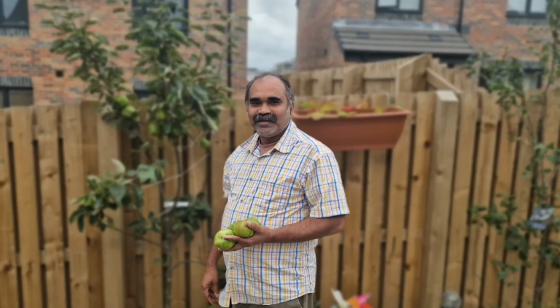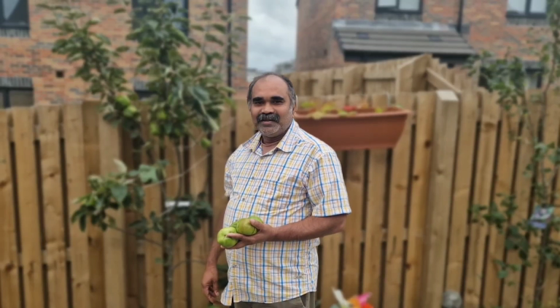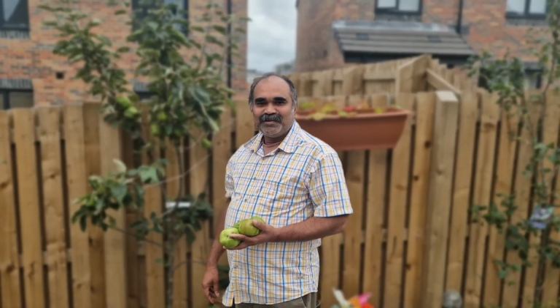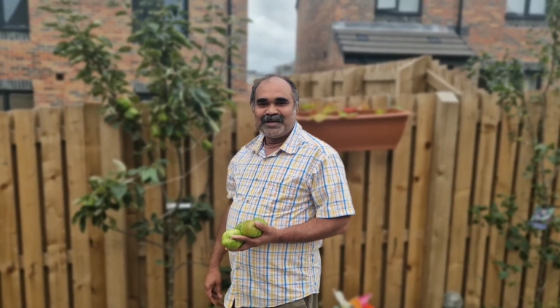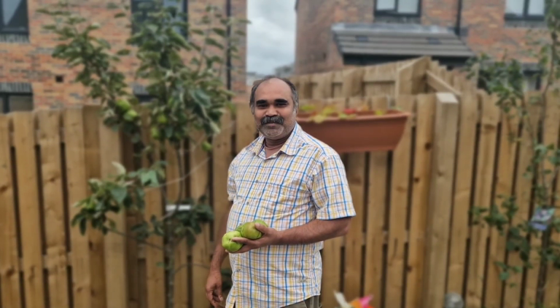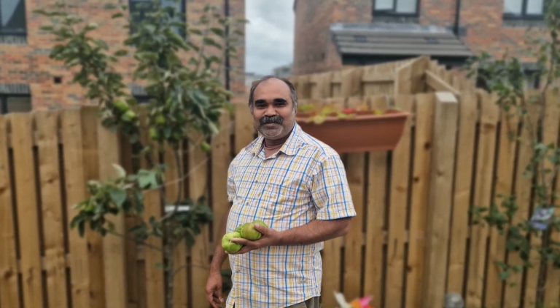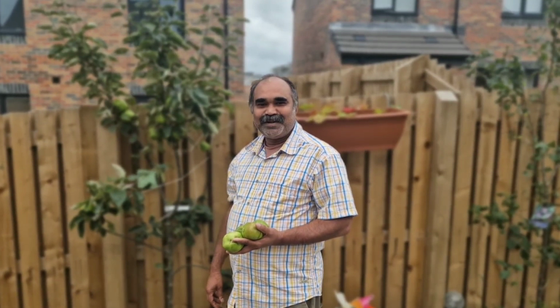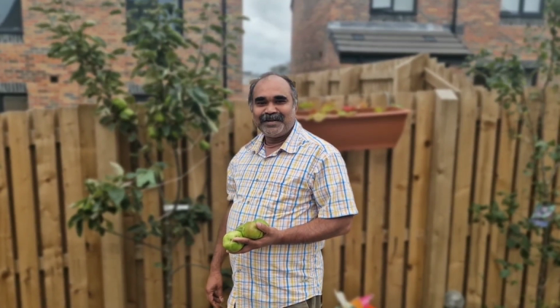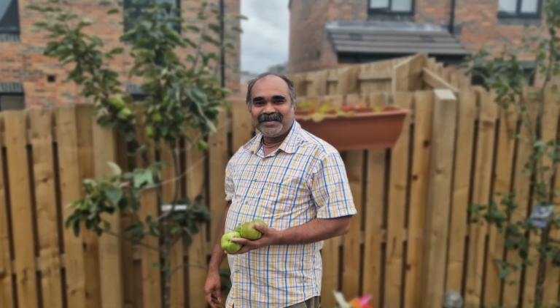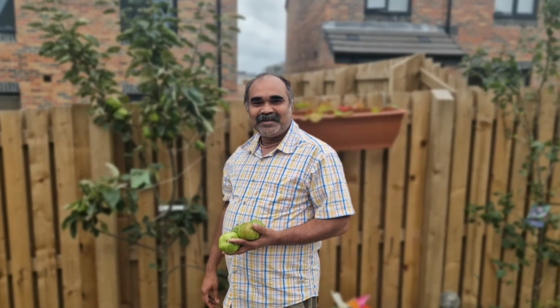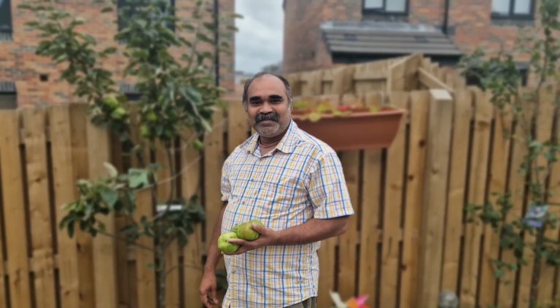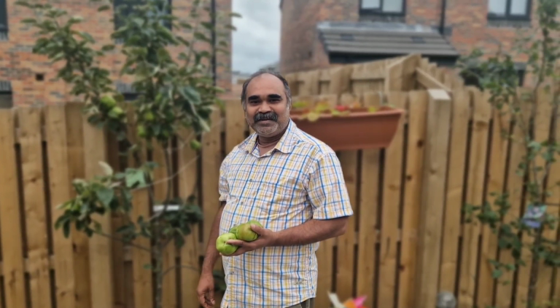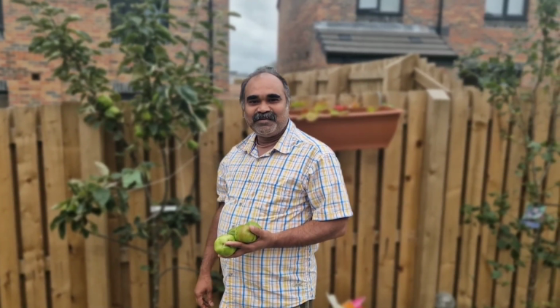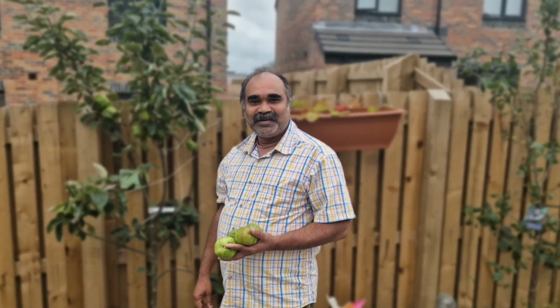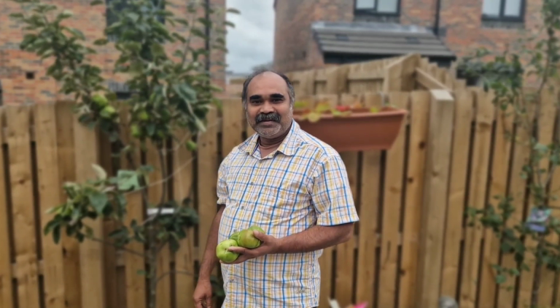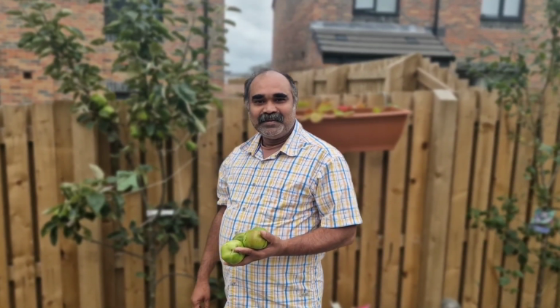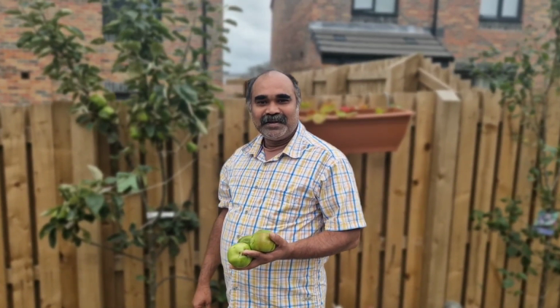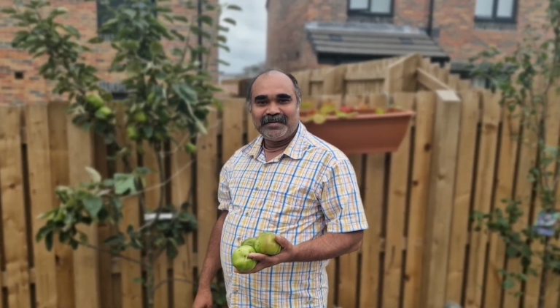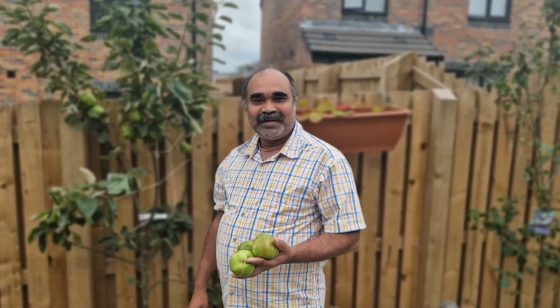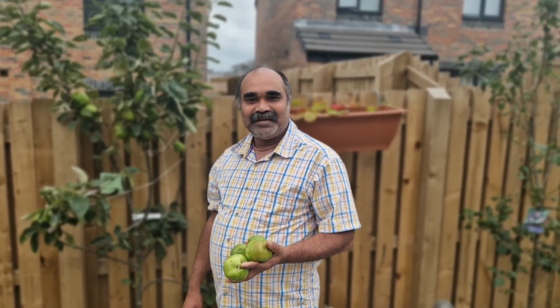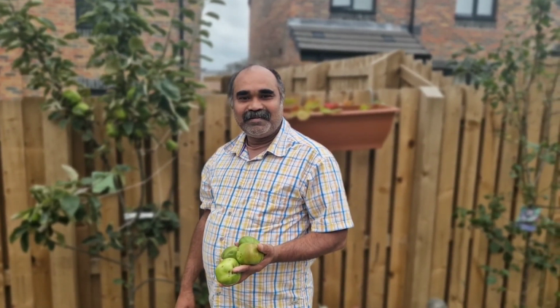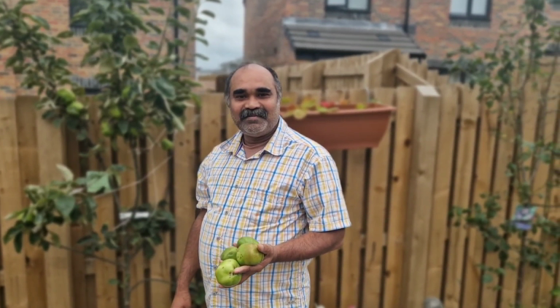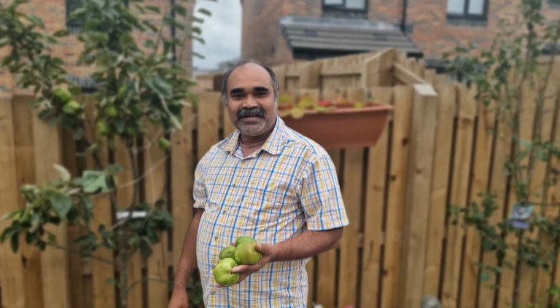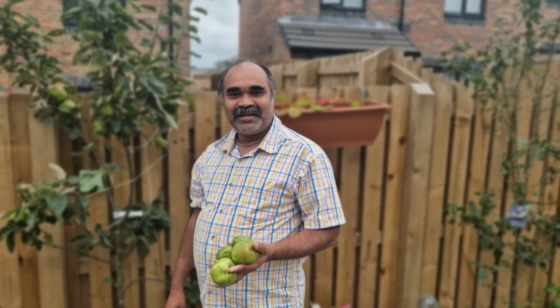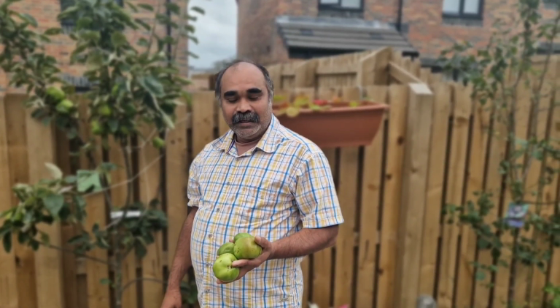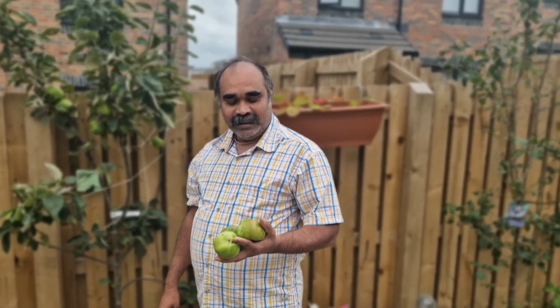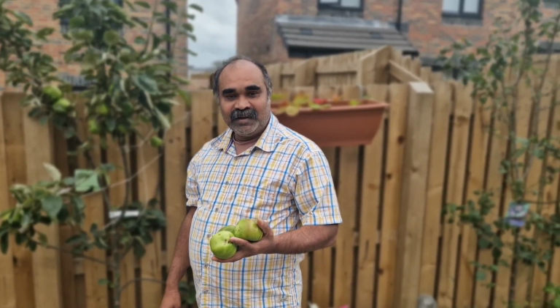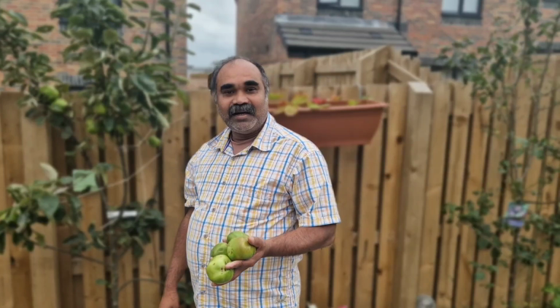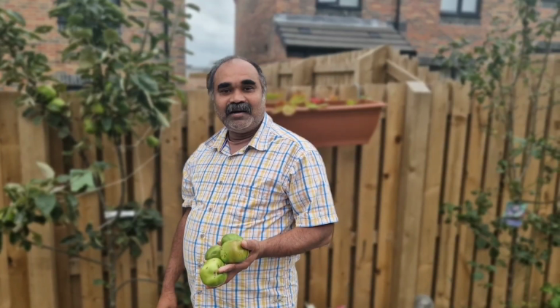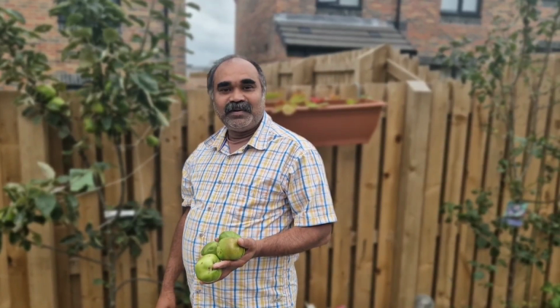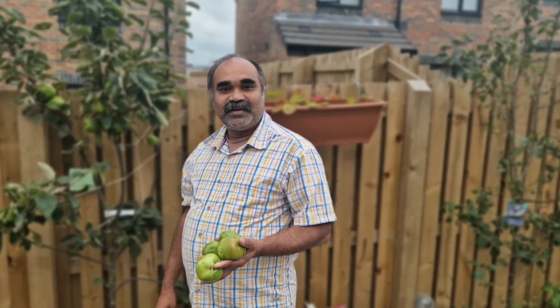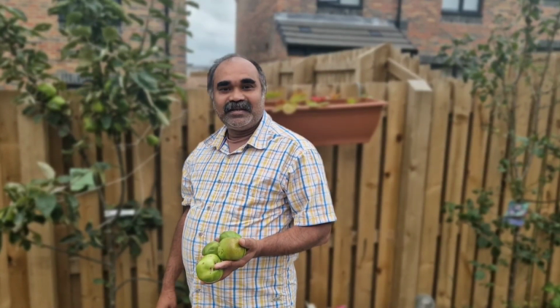Hello everyone. Today we are going to show you a little bit. I'm going to make a little apple.